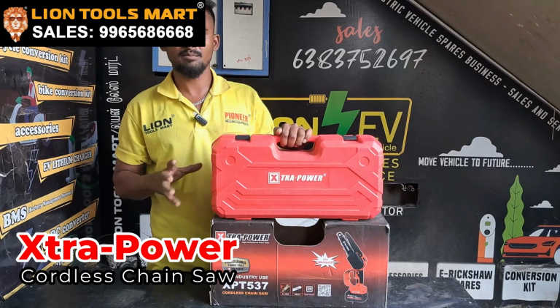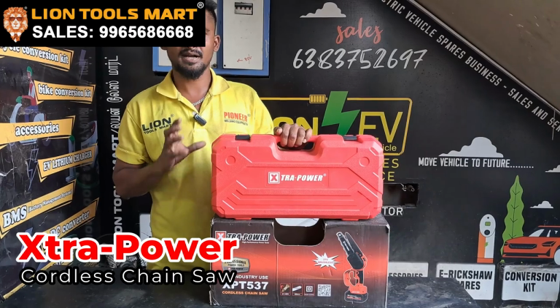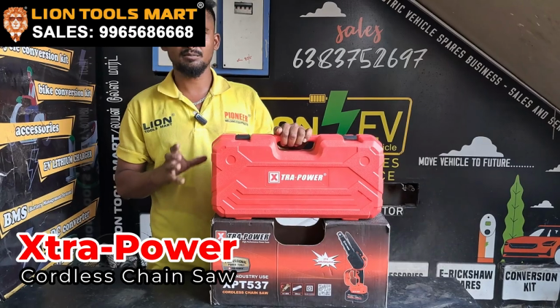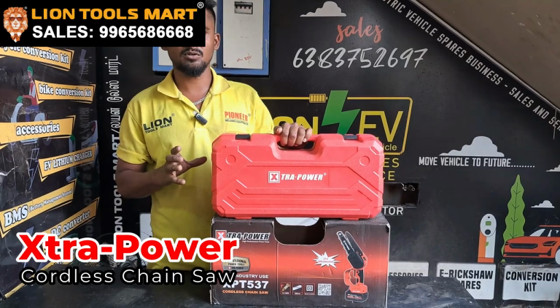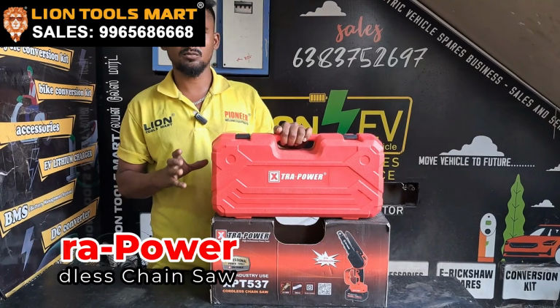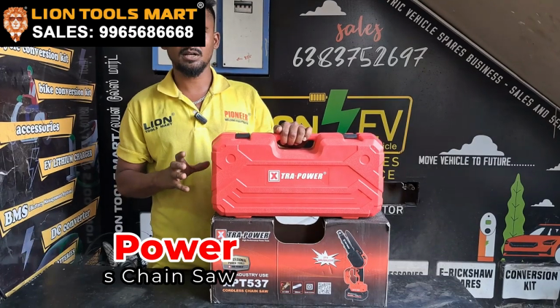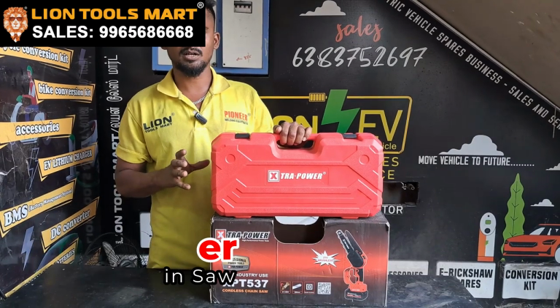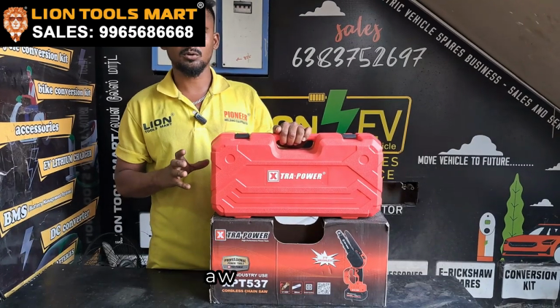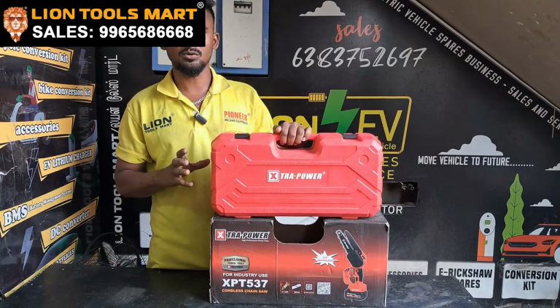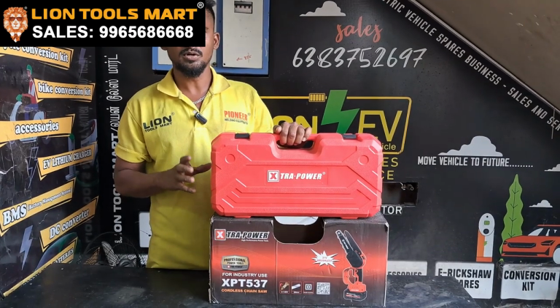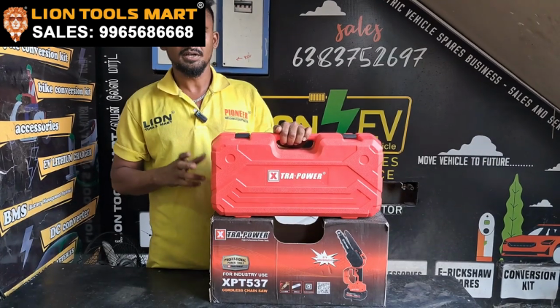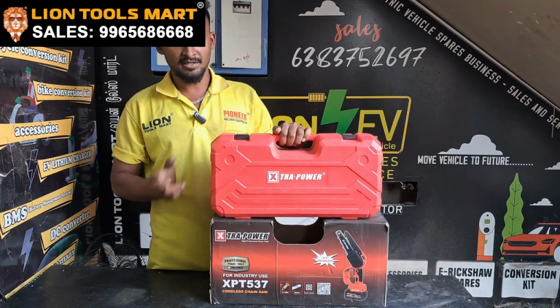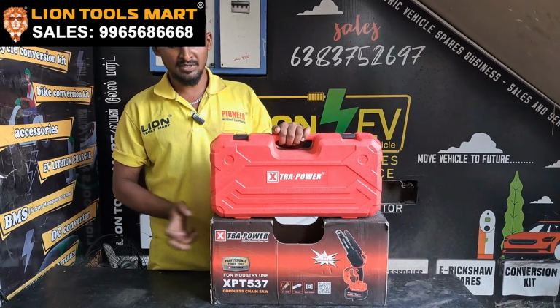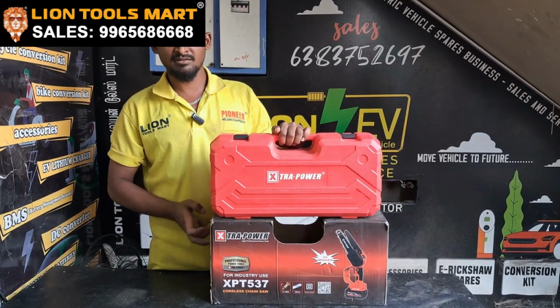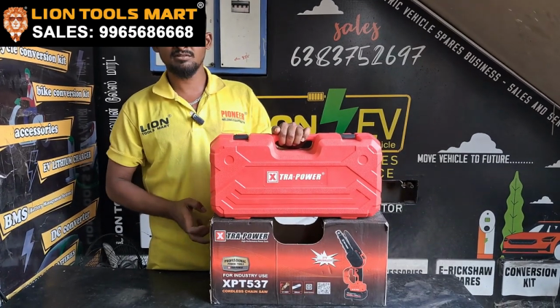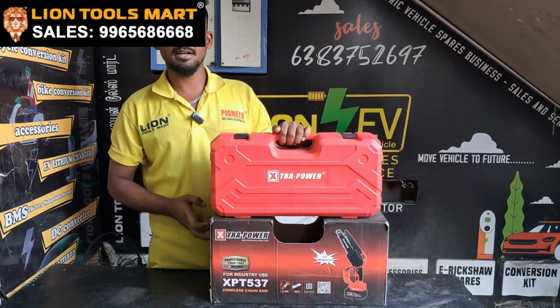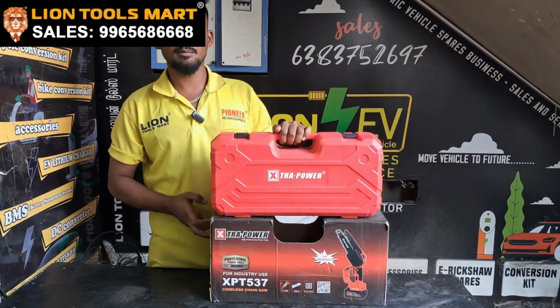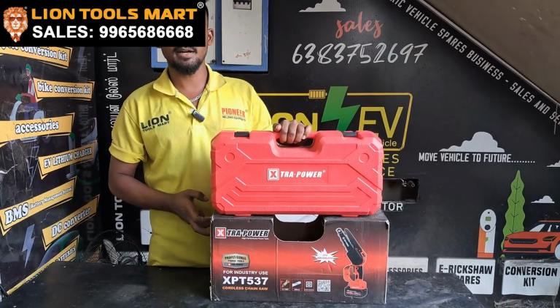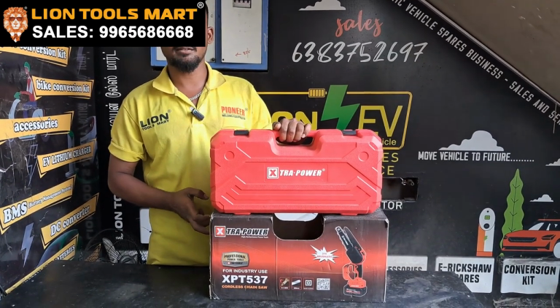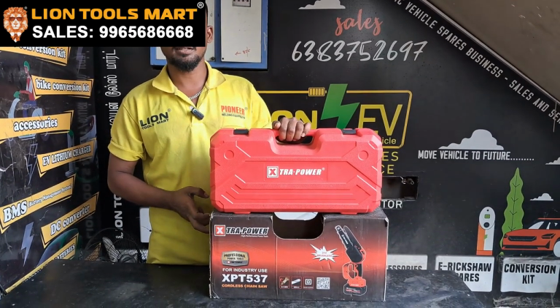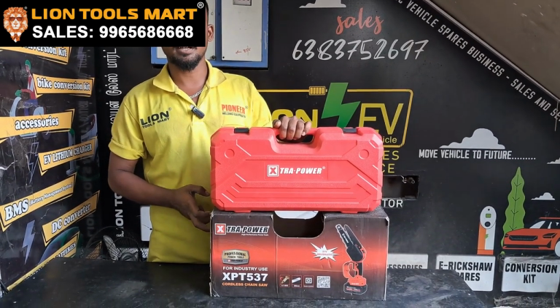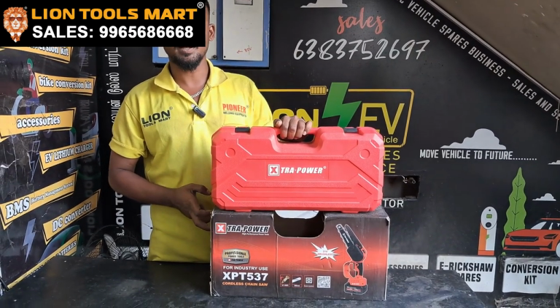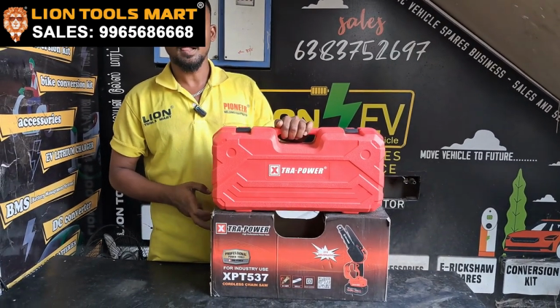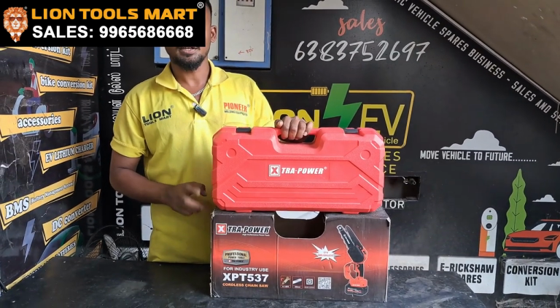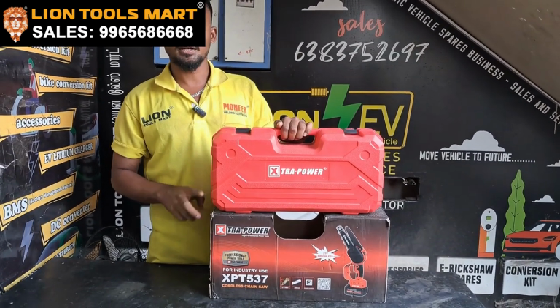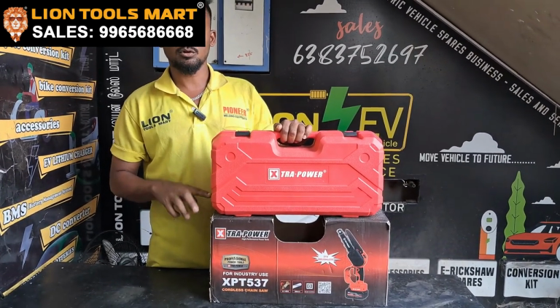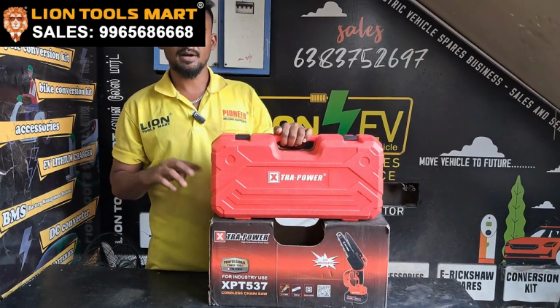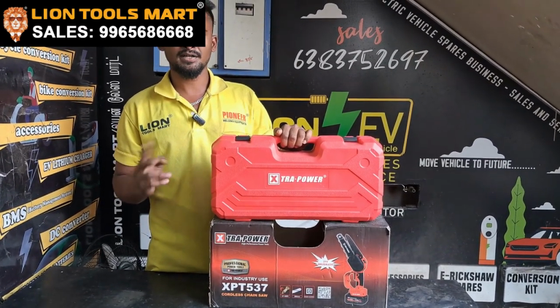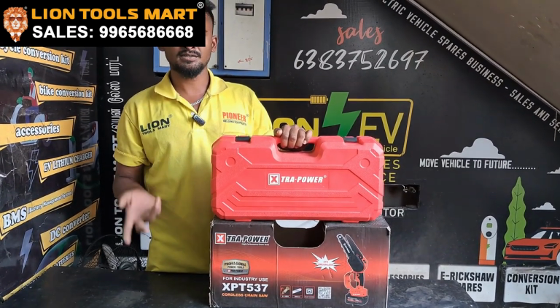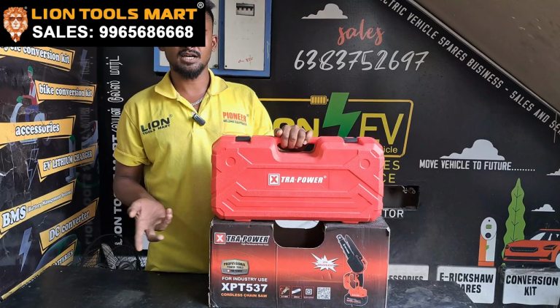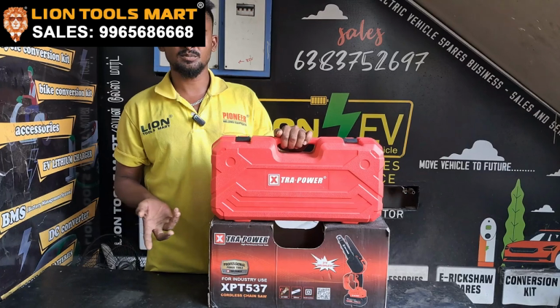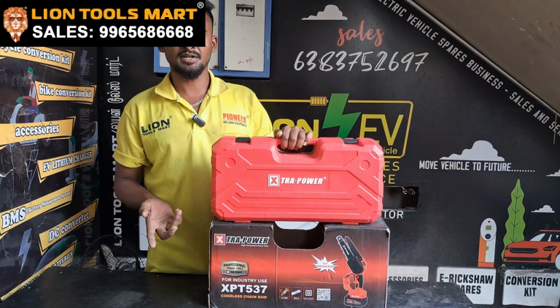The battery is full. We have two batteries. We are going to load the battery. We can charge the battery.